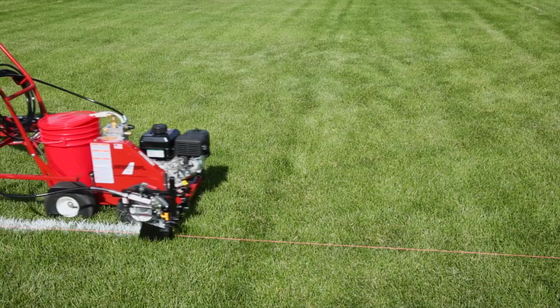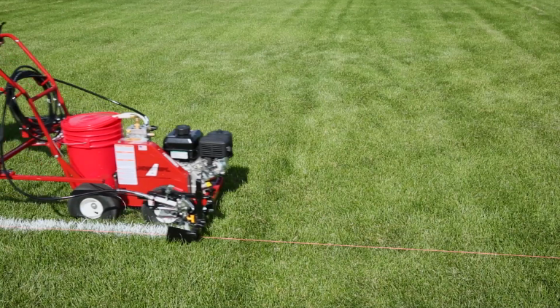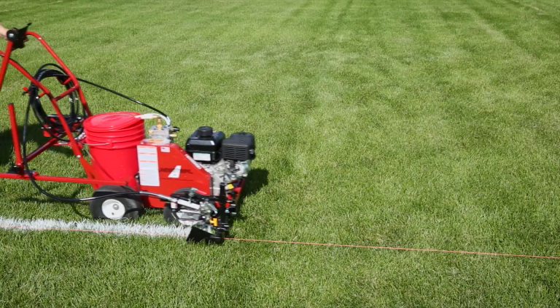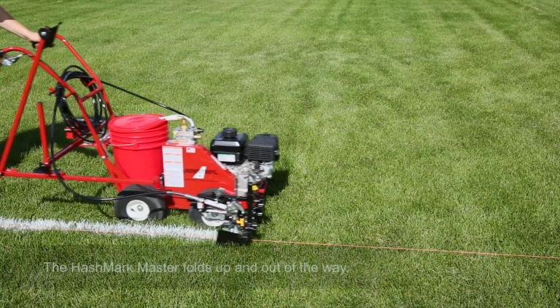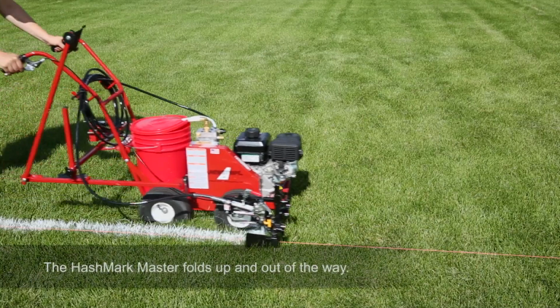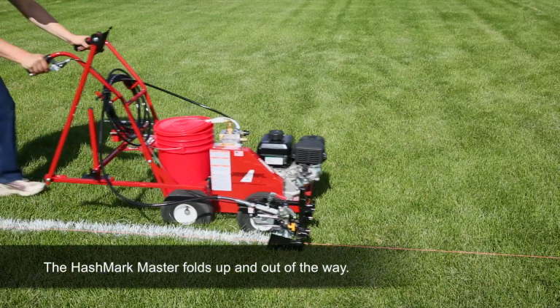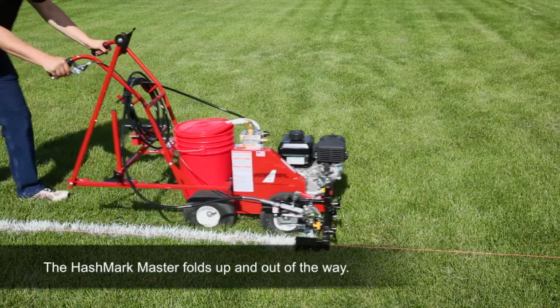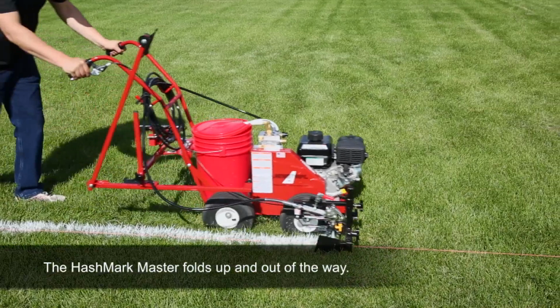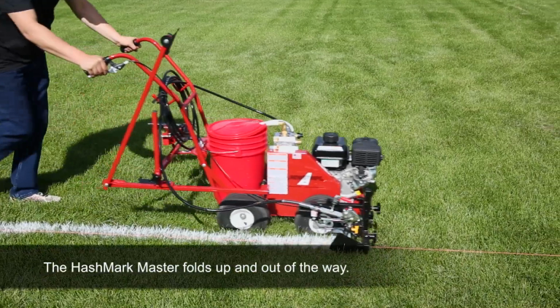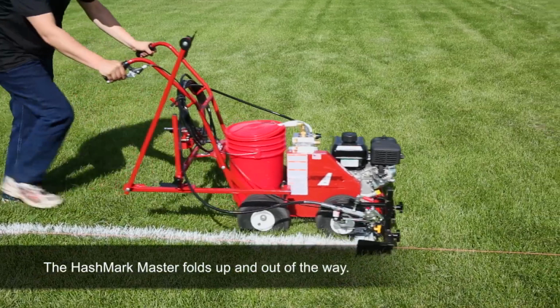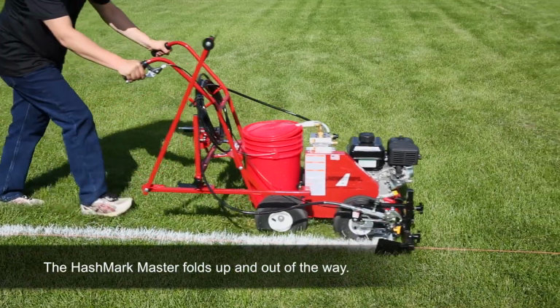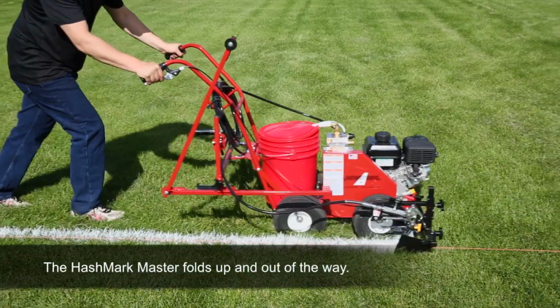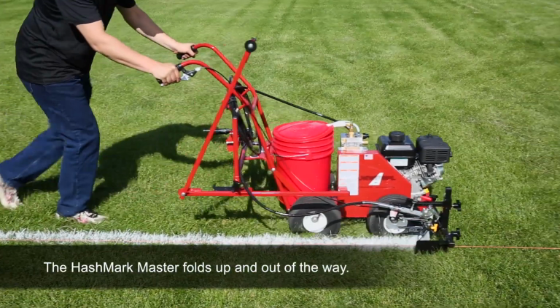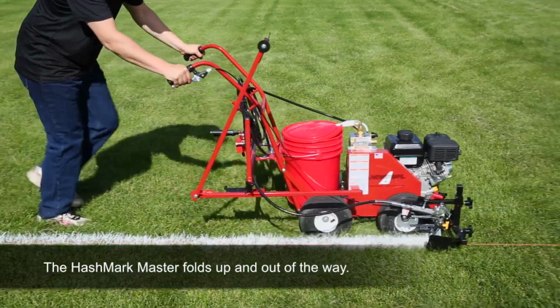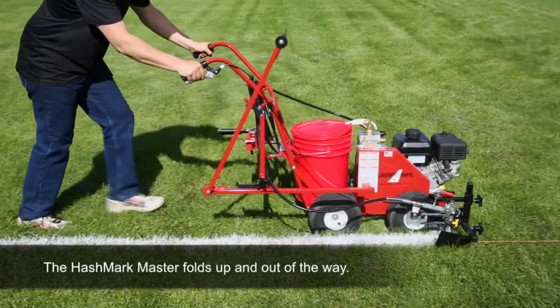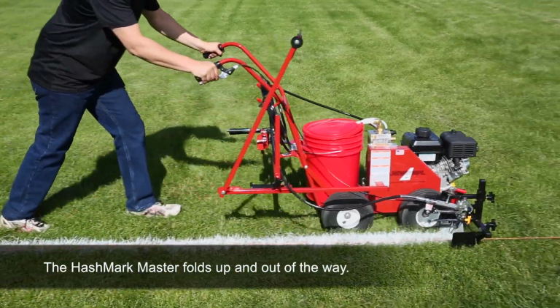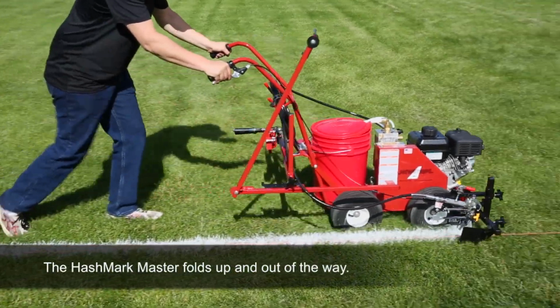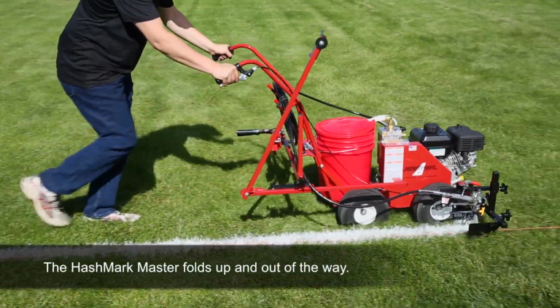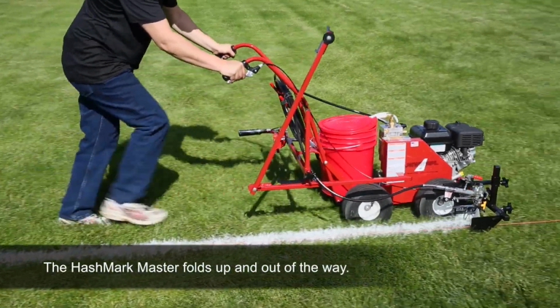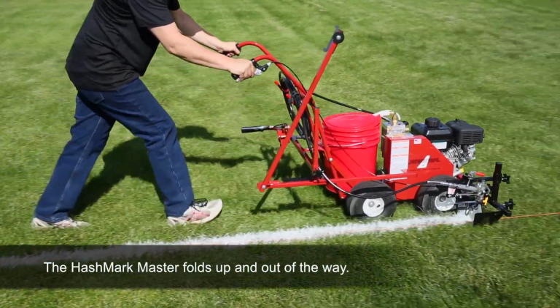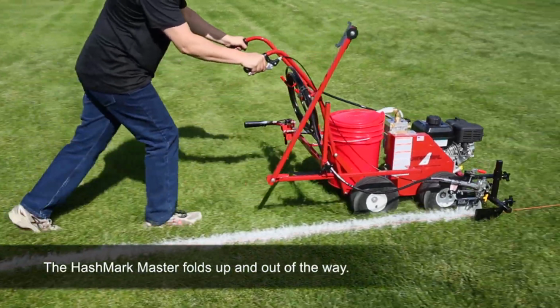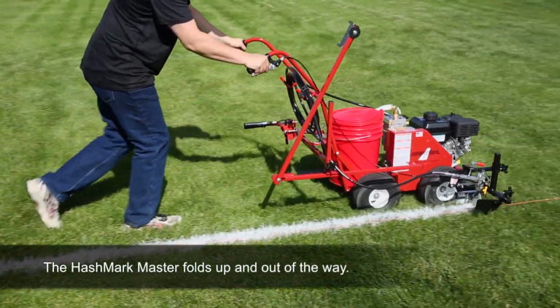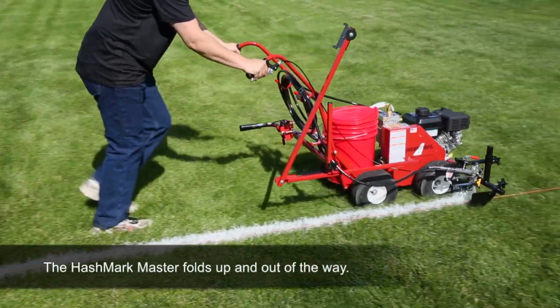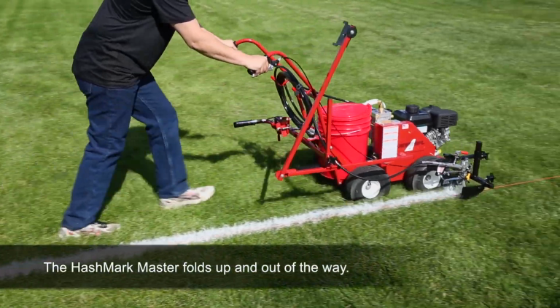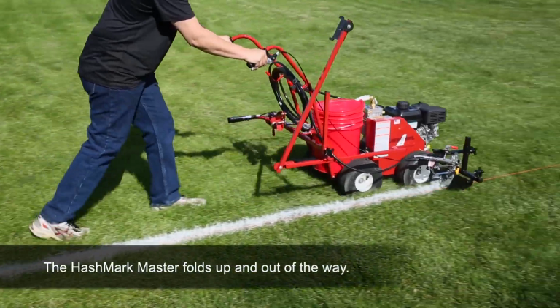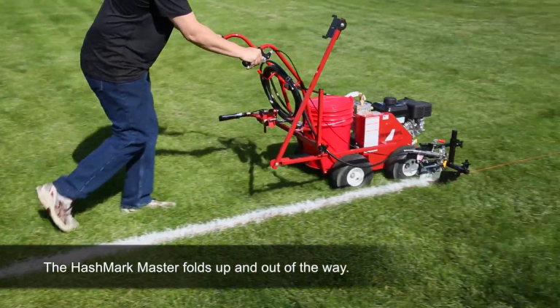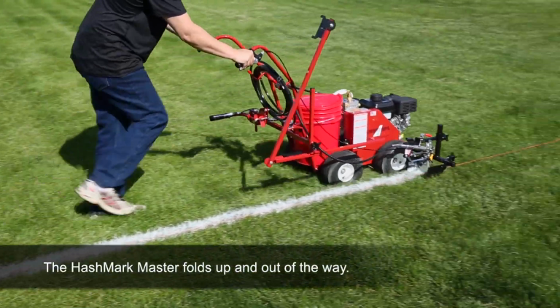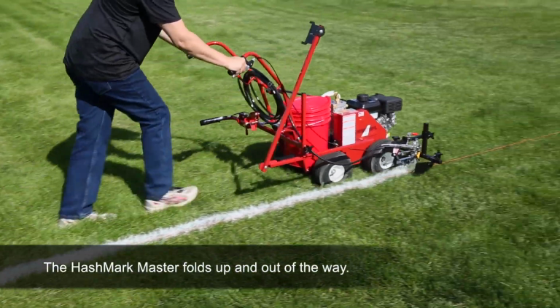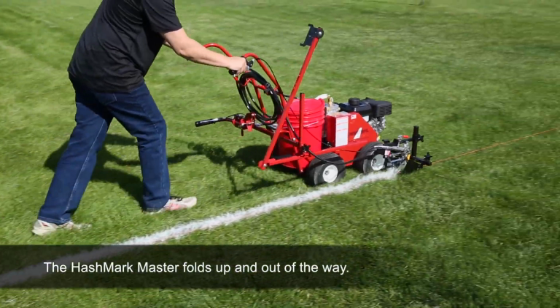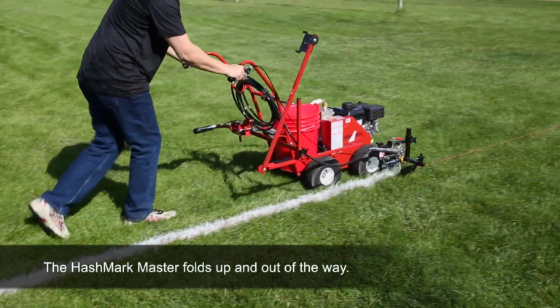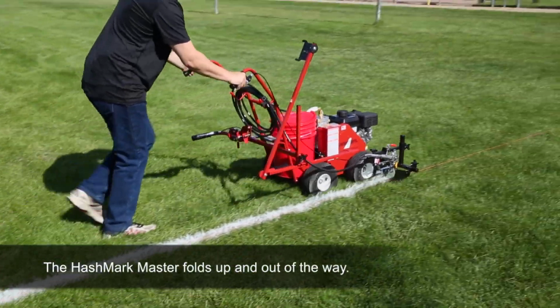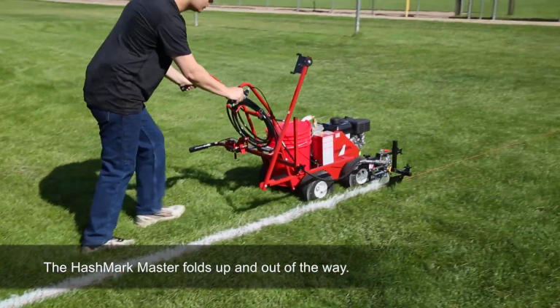The Hashmark Master conveniently folds up when striping long lines, transporting, or storing.